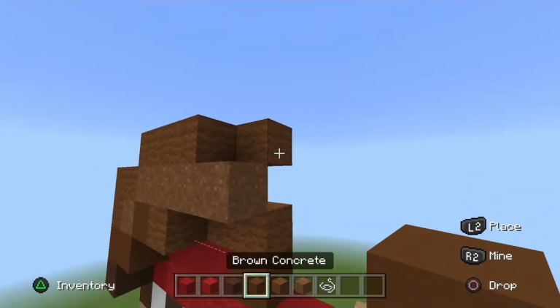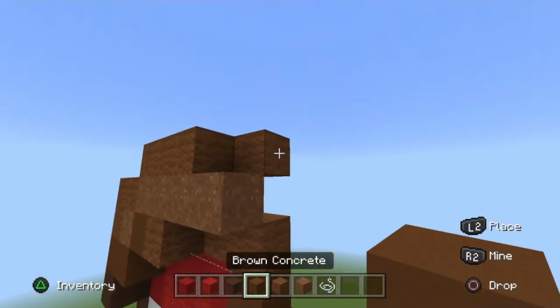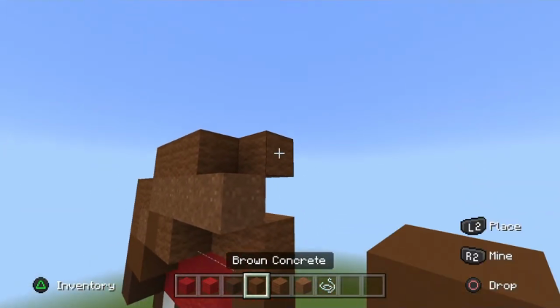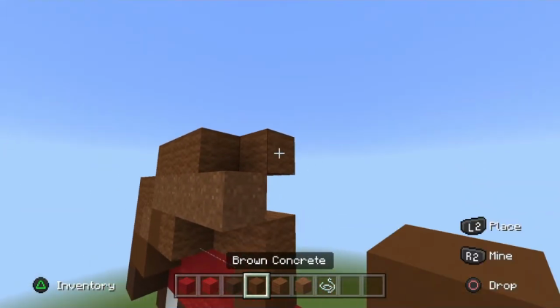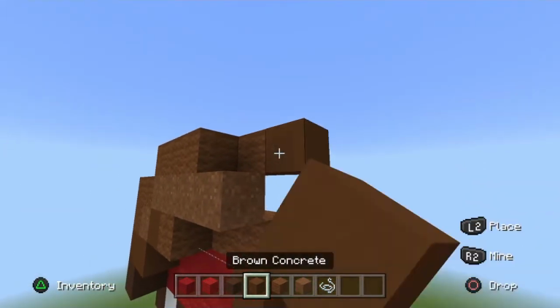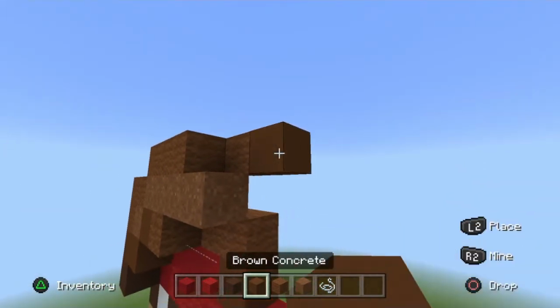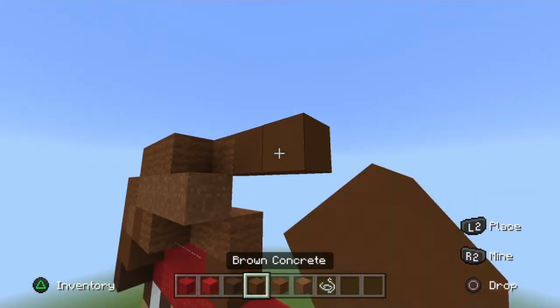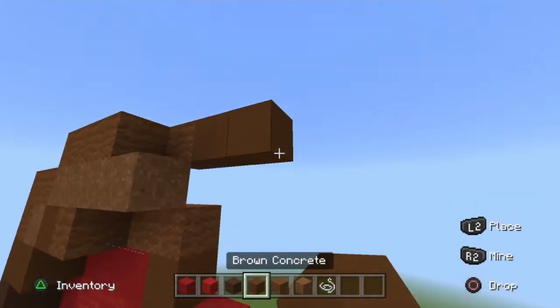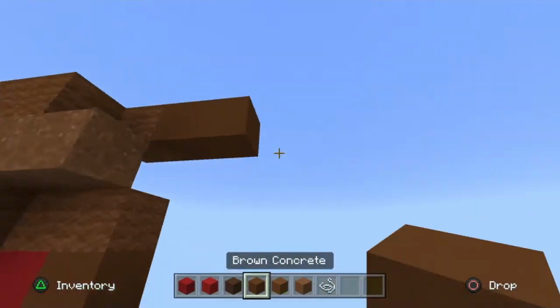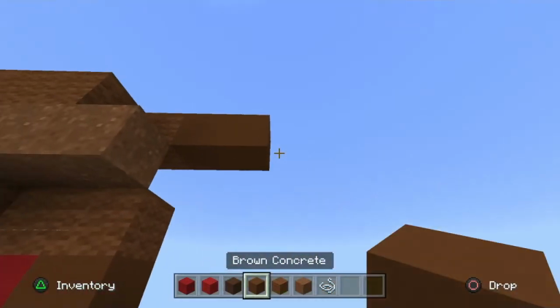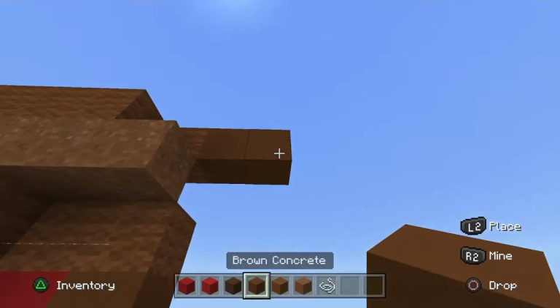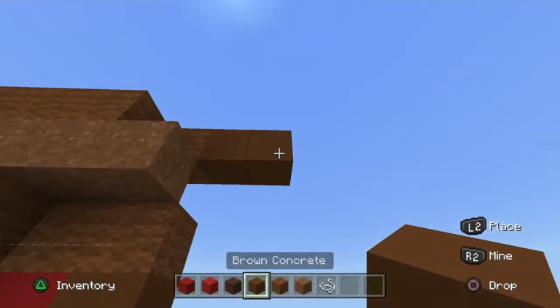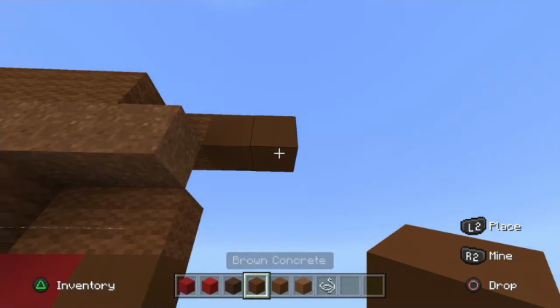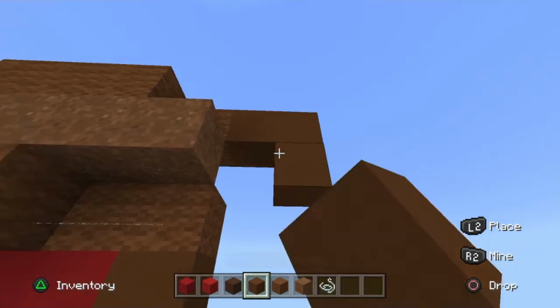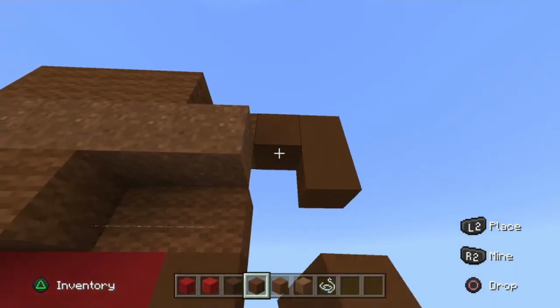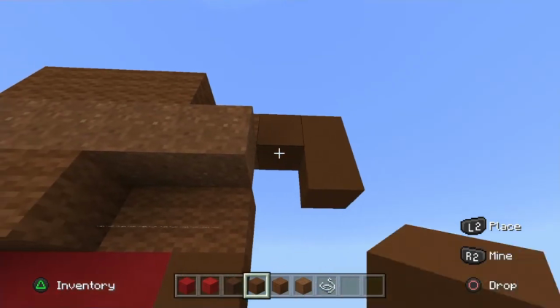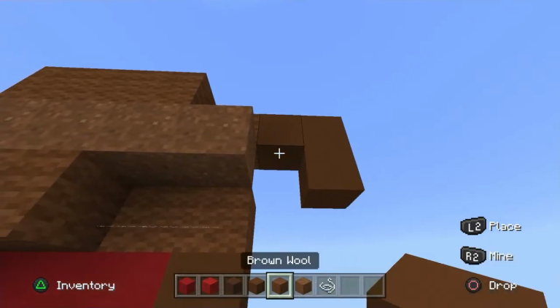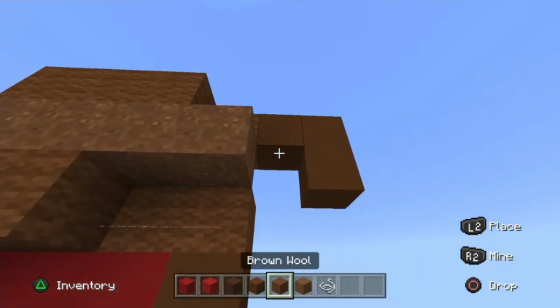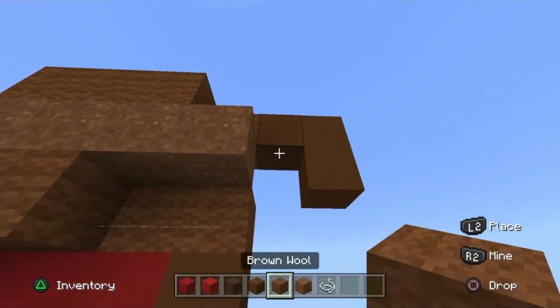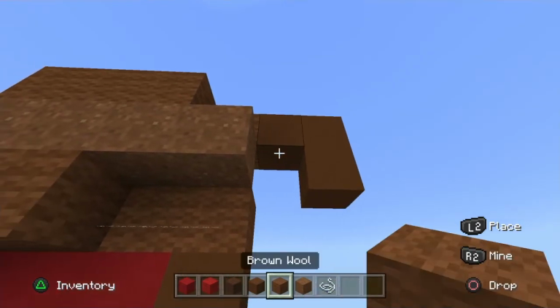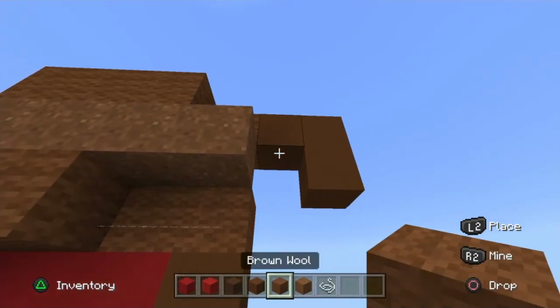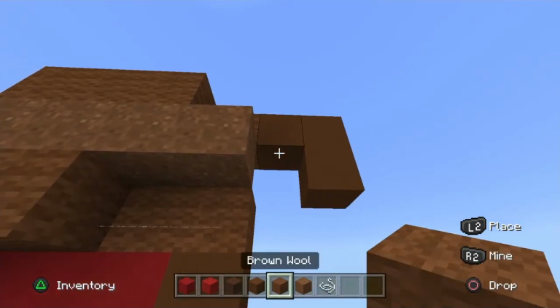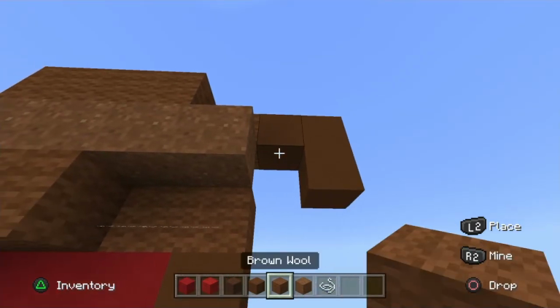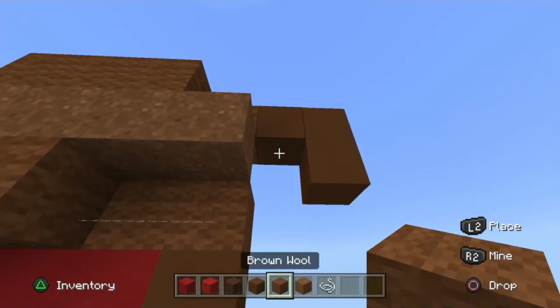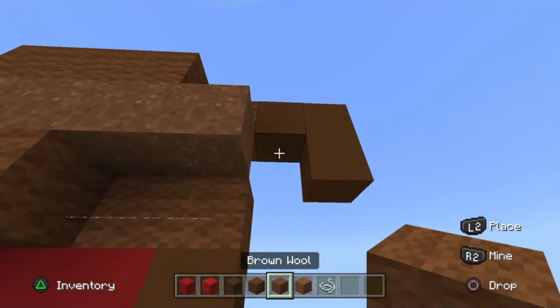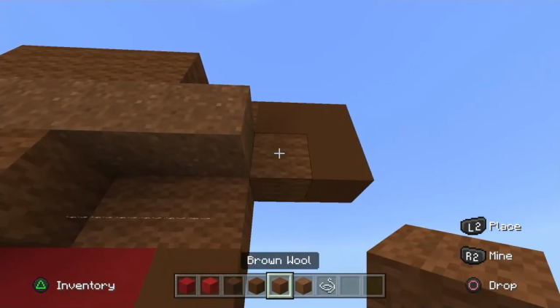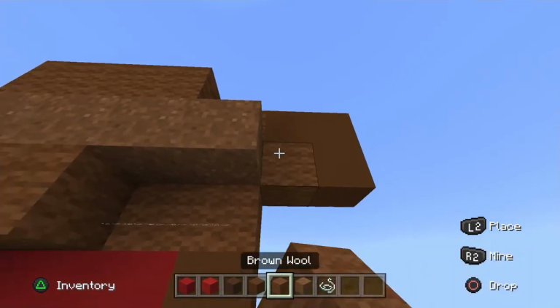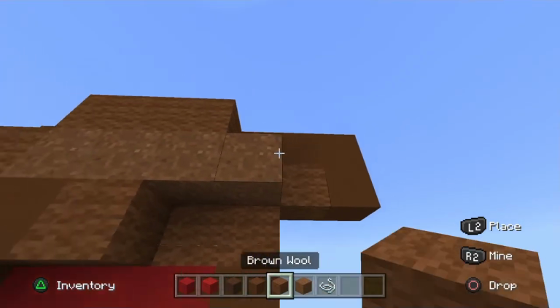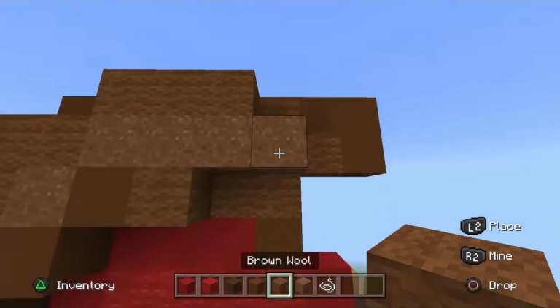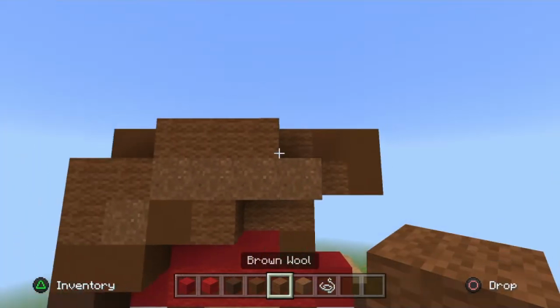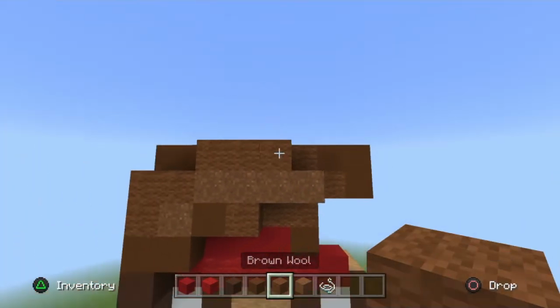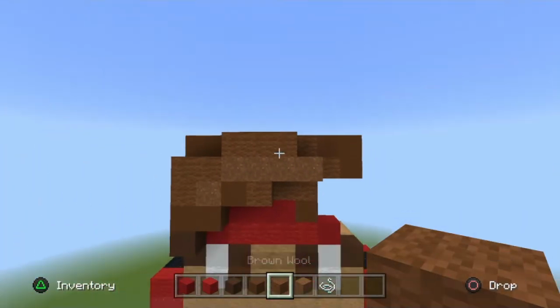To the right go across two brown concrete and down one — in that one gap place a brown wool.